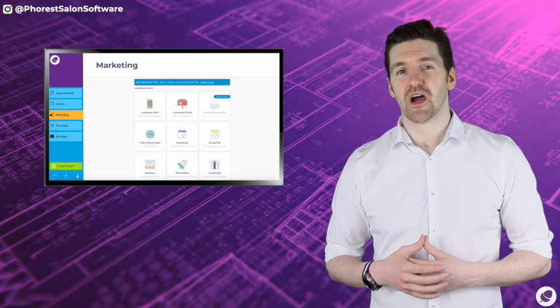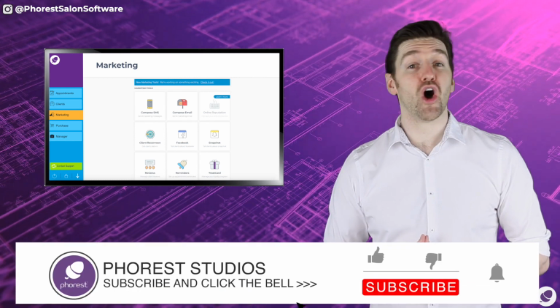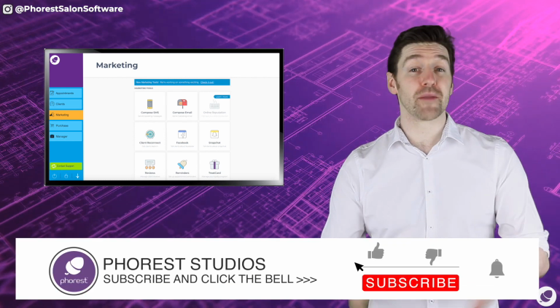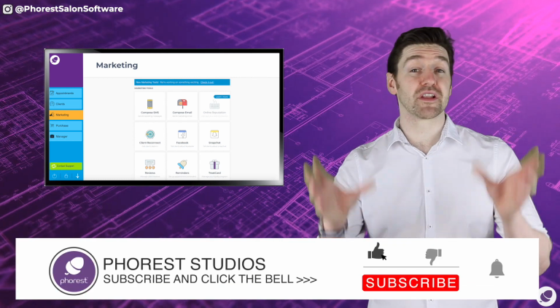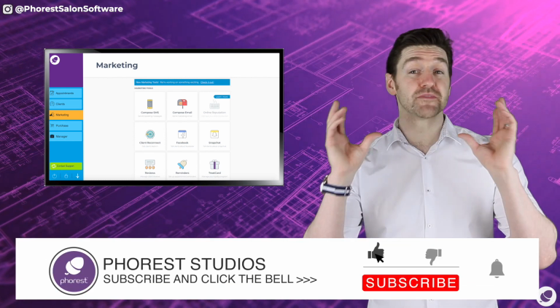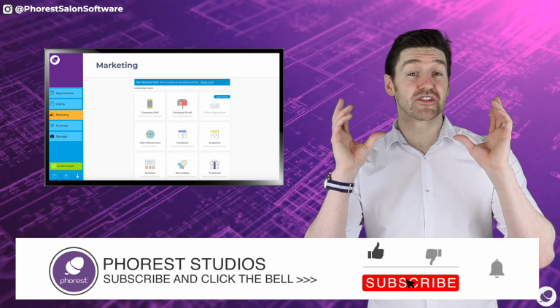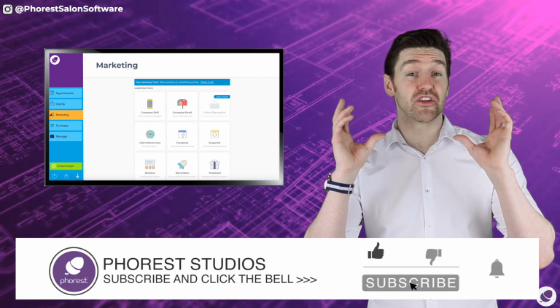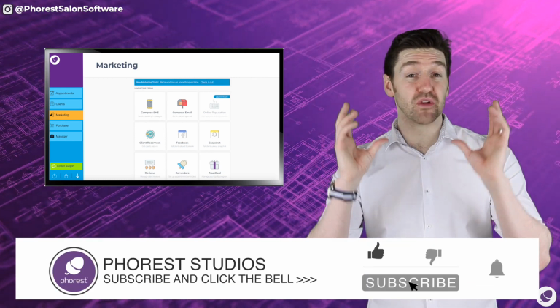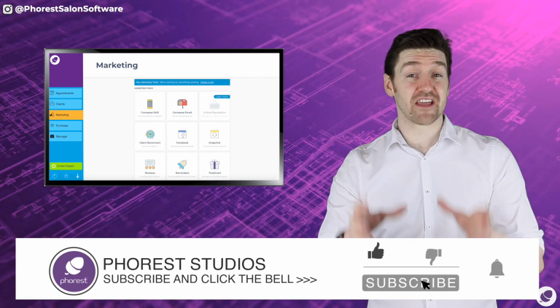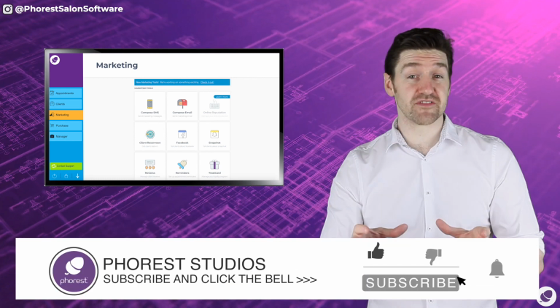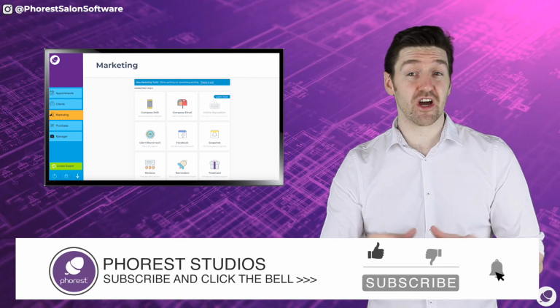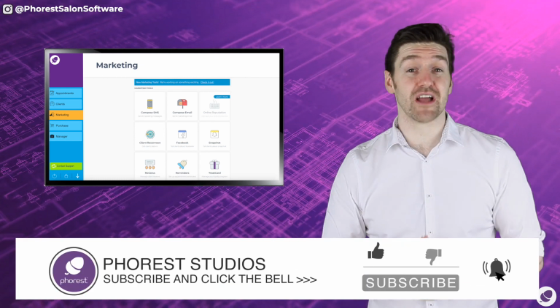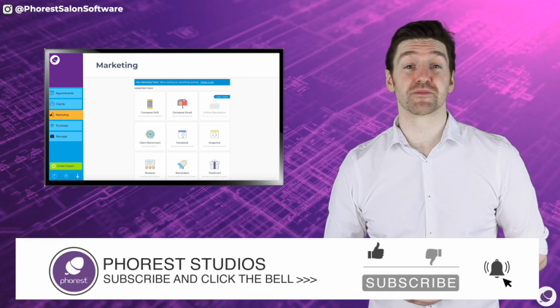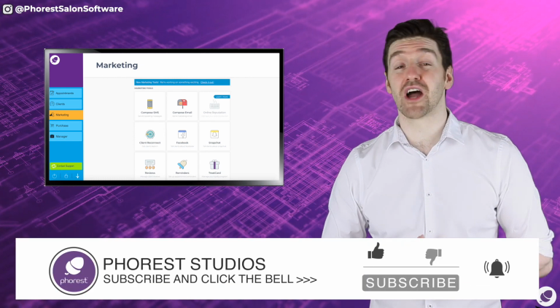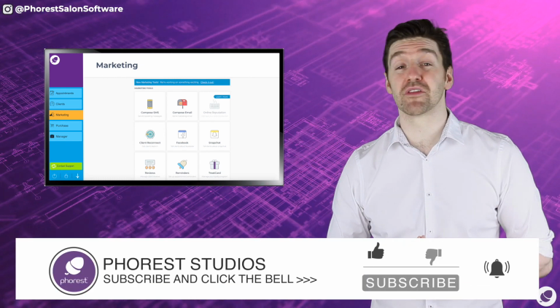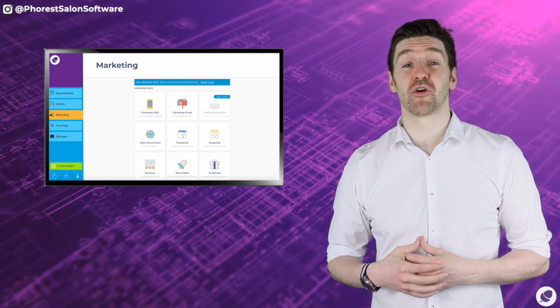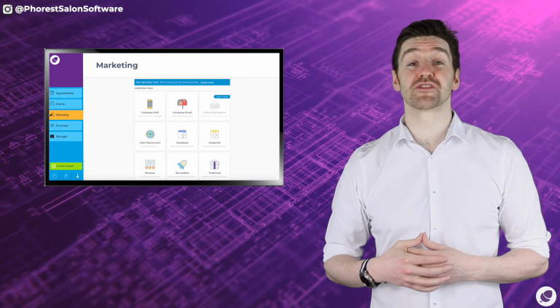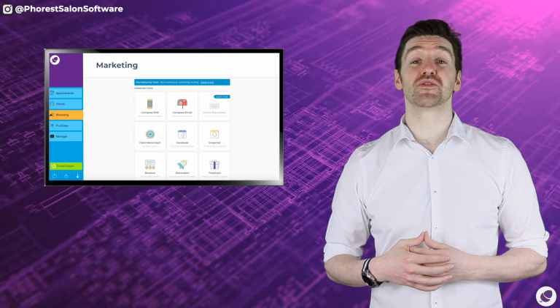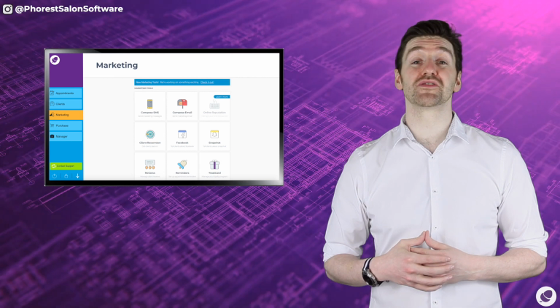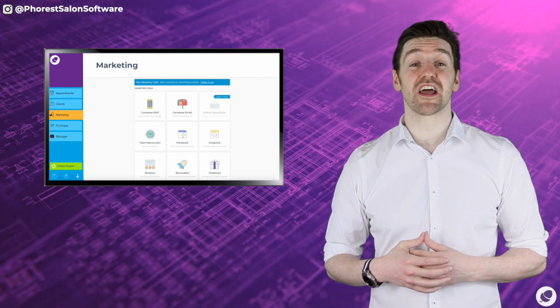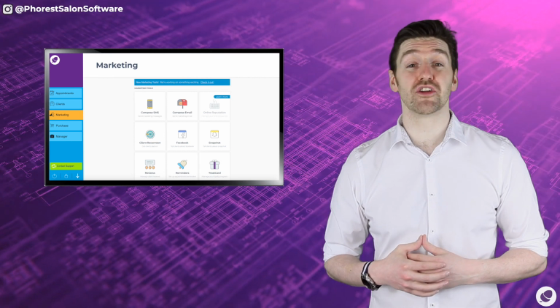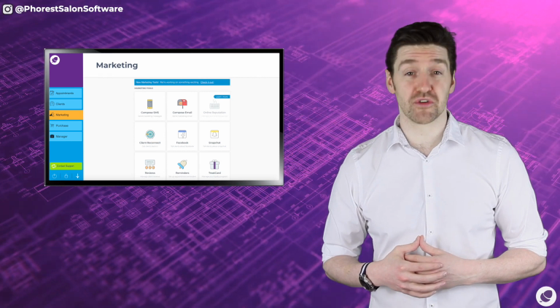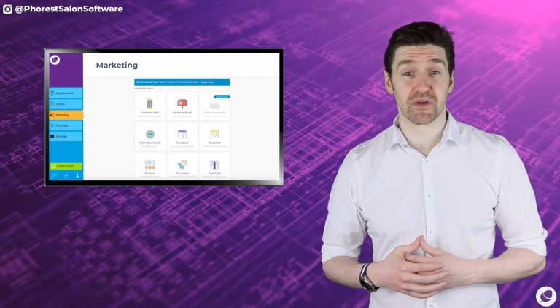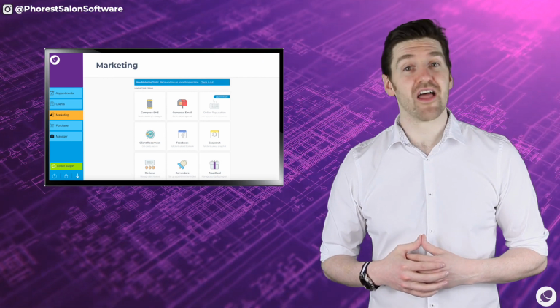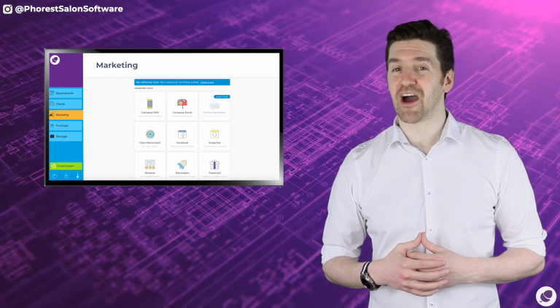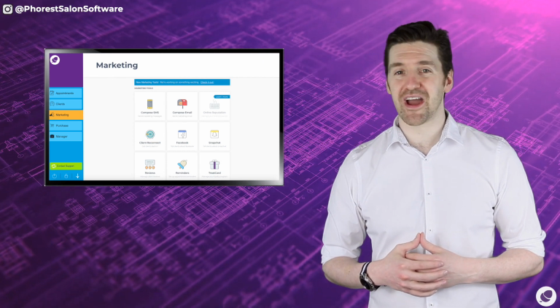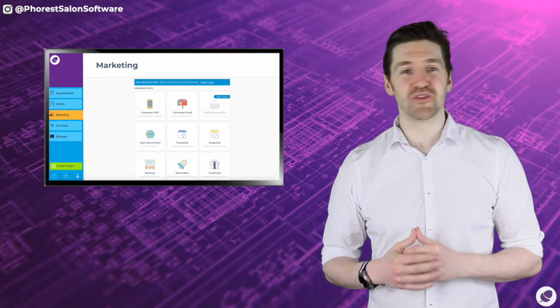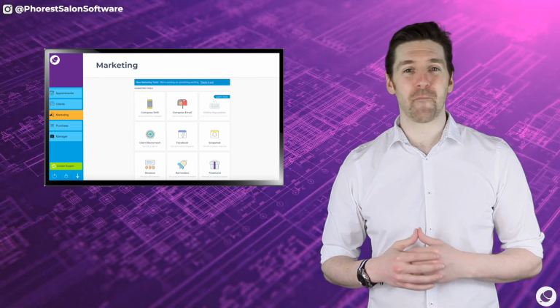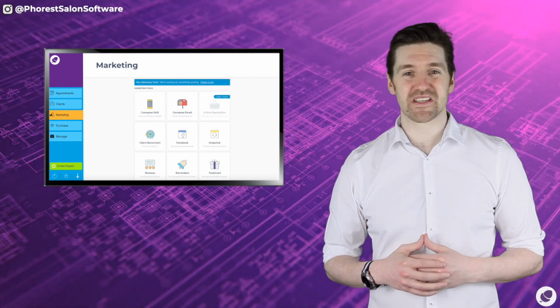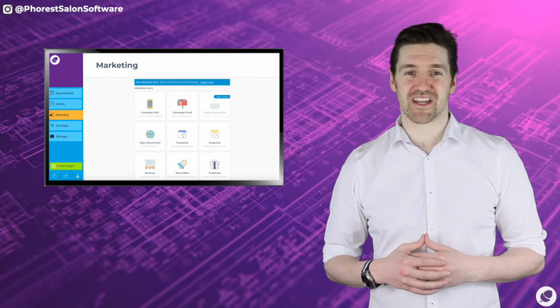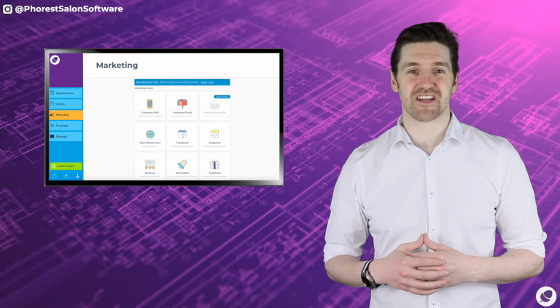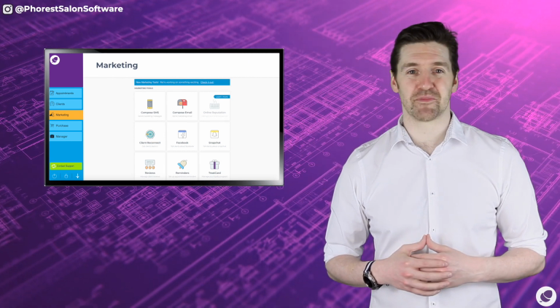Please make sure that you like this video and subscribe to the Forrest Studios channel on YouTube. That way you don't miss the next chapter.